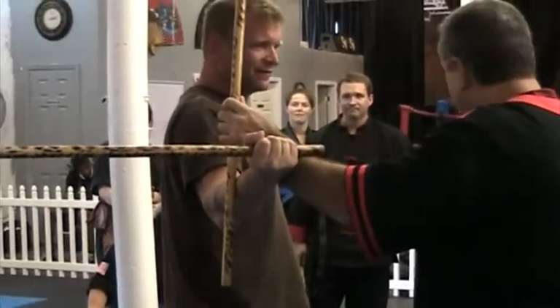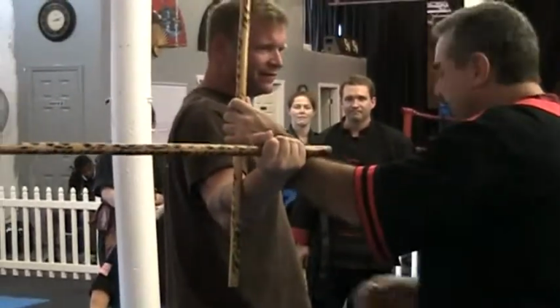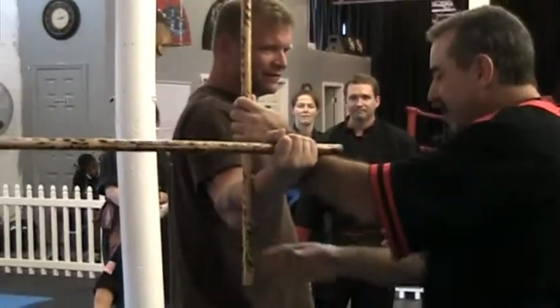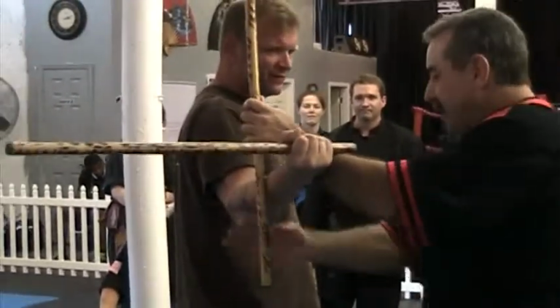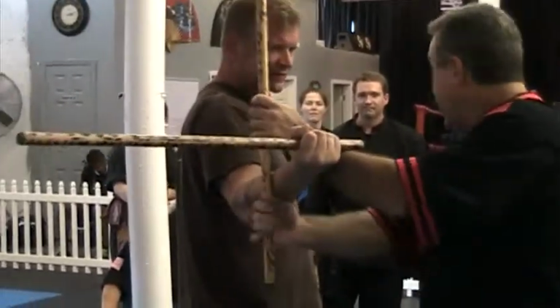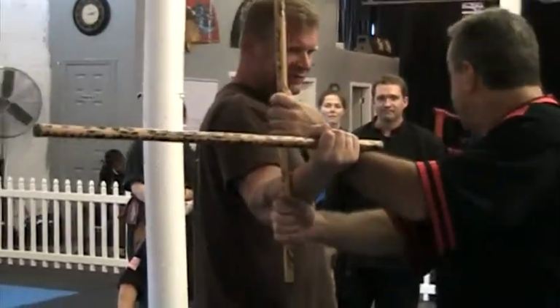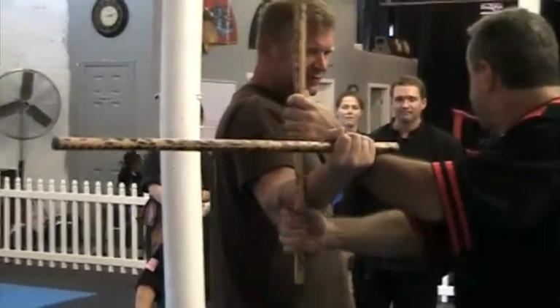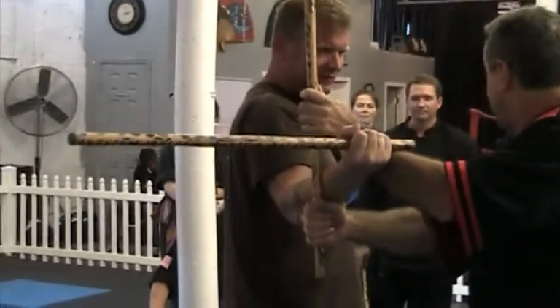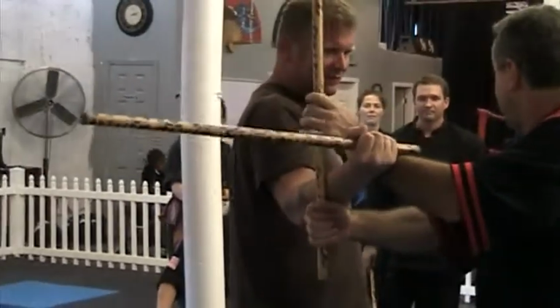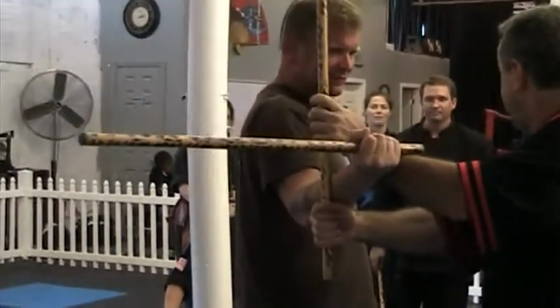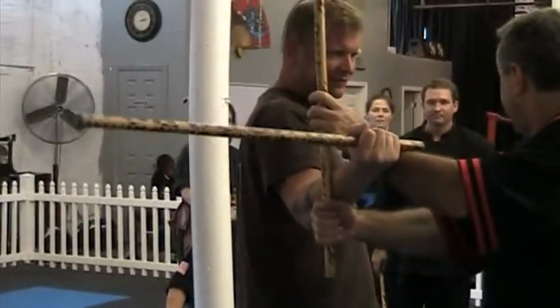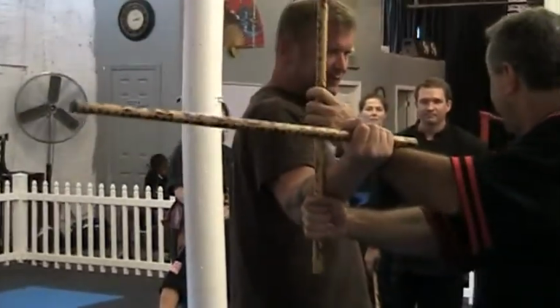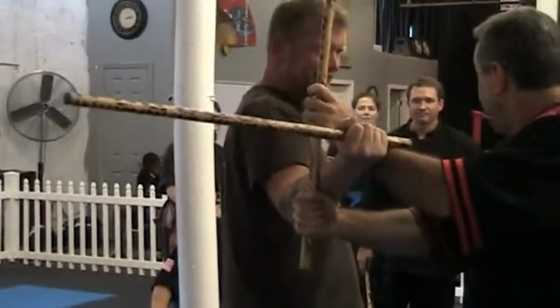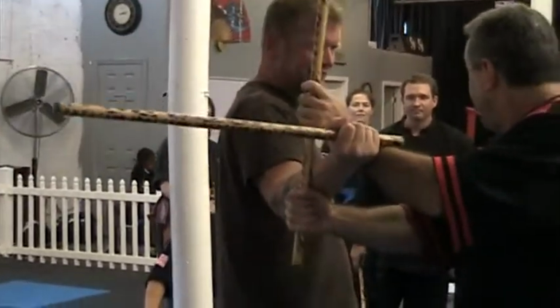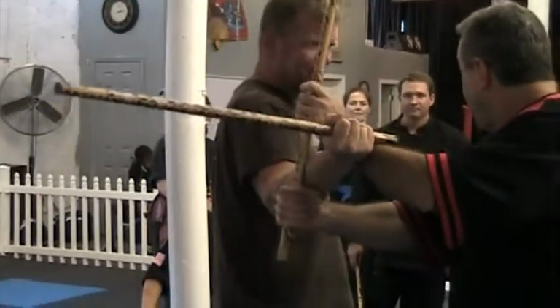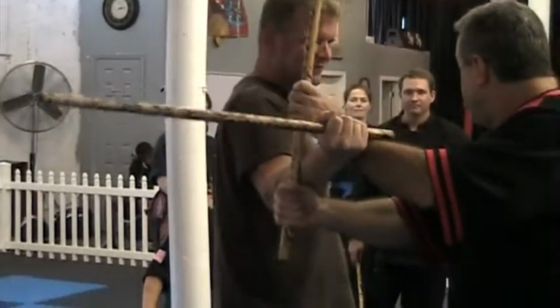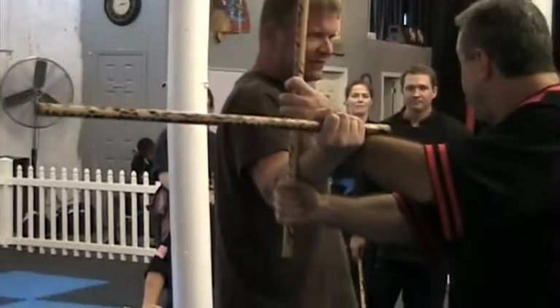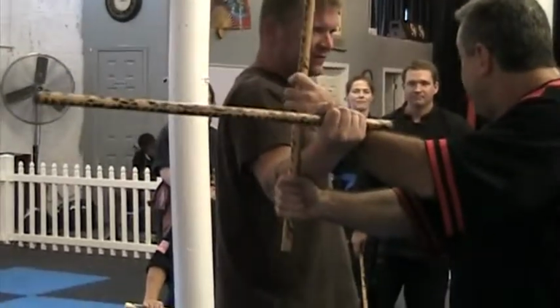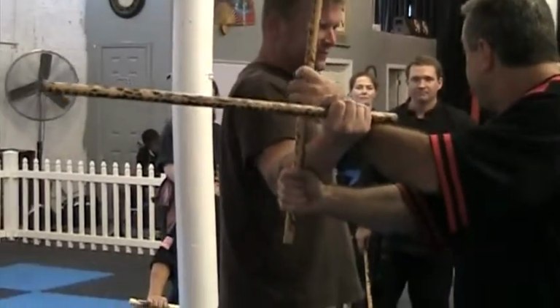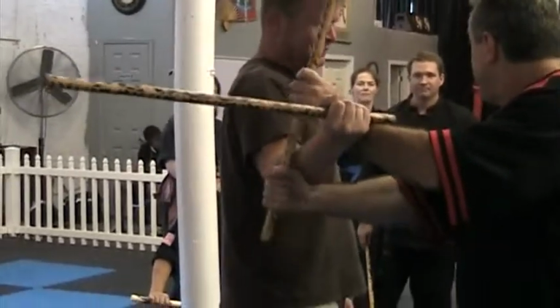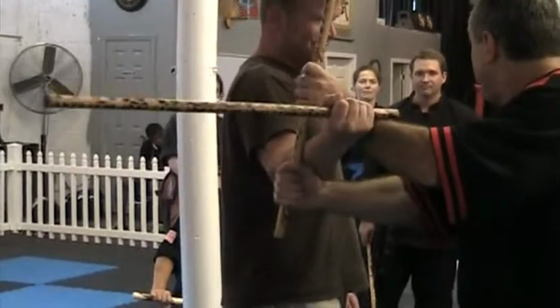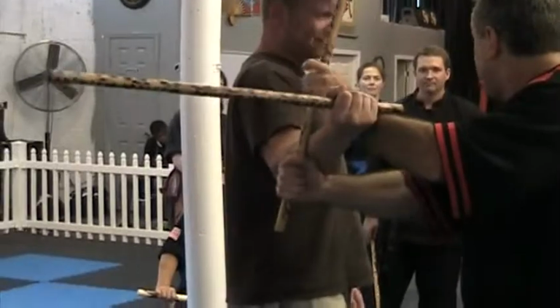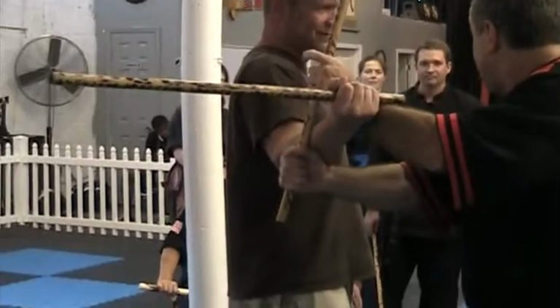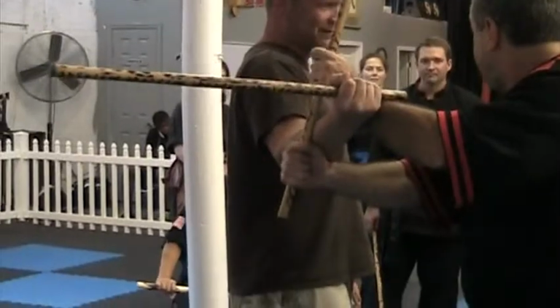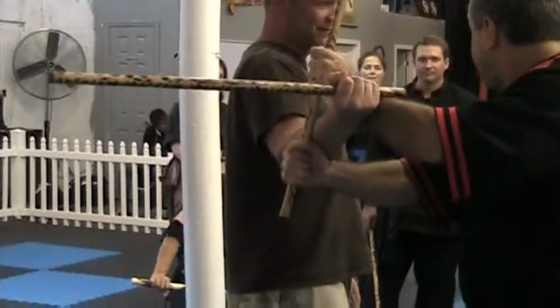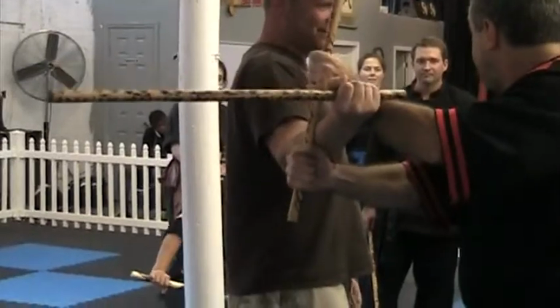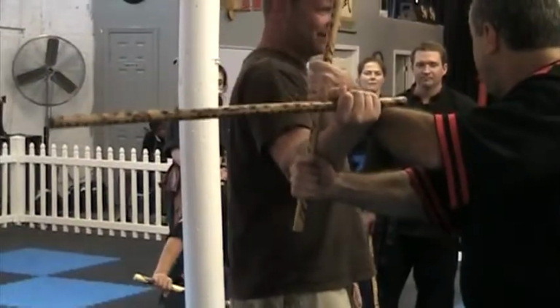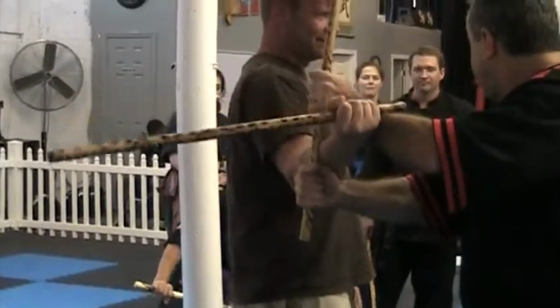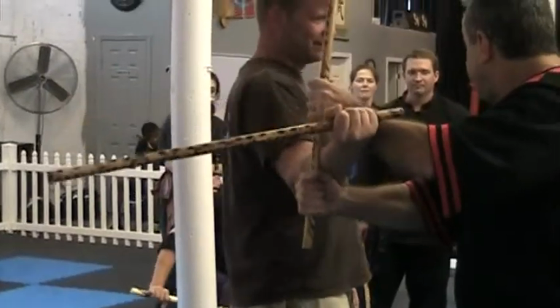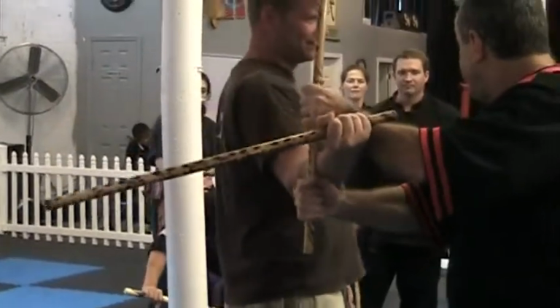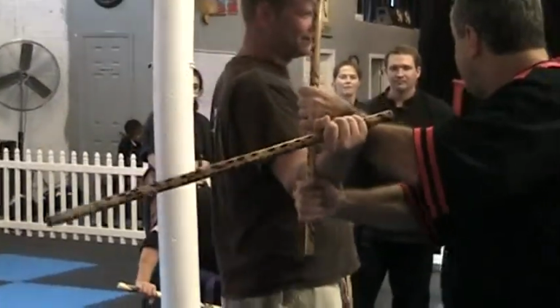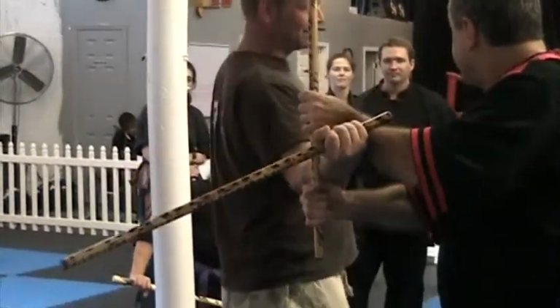I'm going to bring my hand down to my head, and now I'm going to do it slowly, hopefully not as painfully. So watch what happens to his body as I do this.